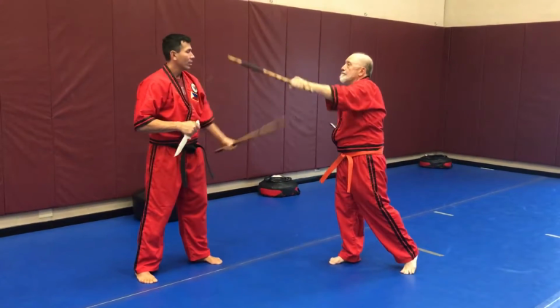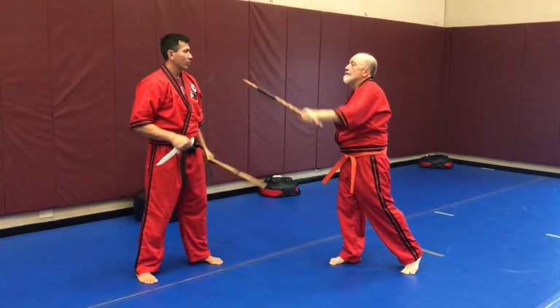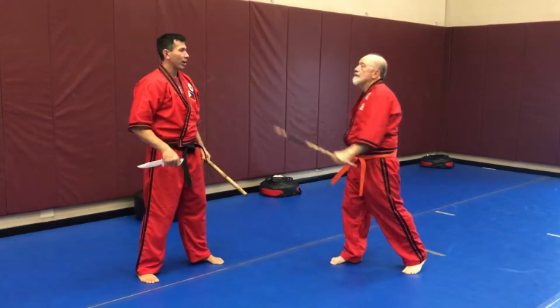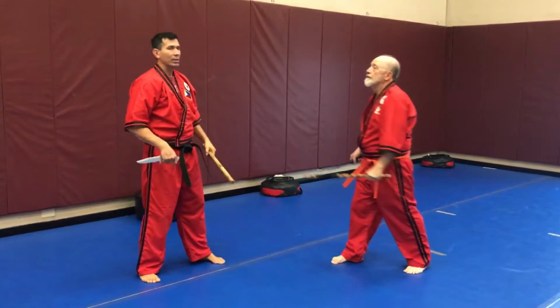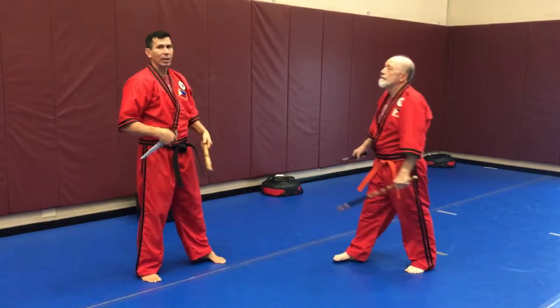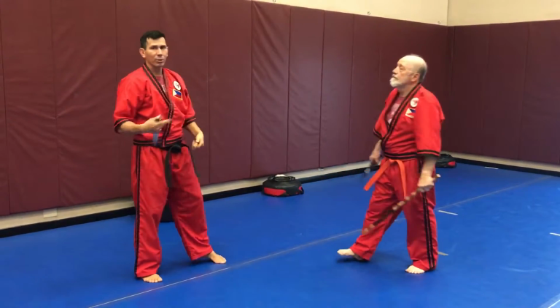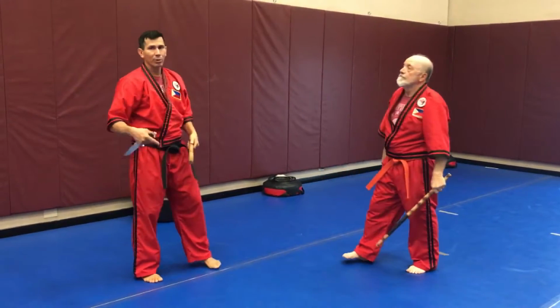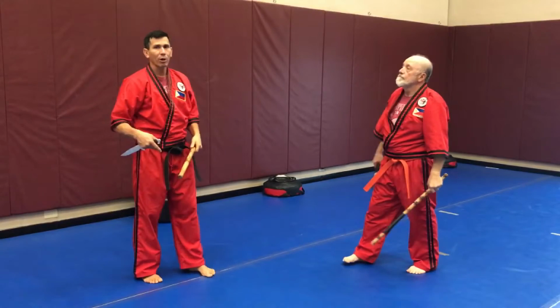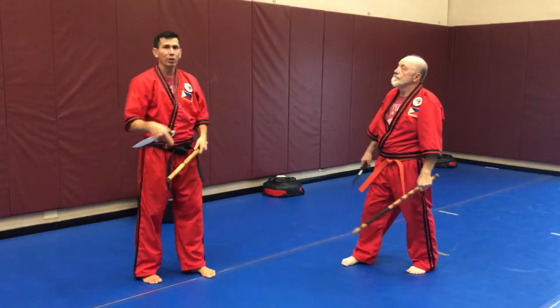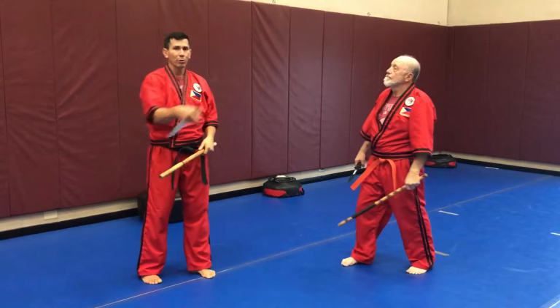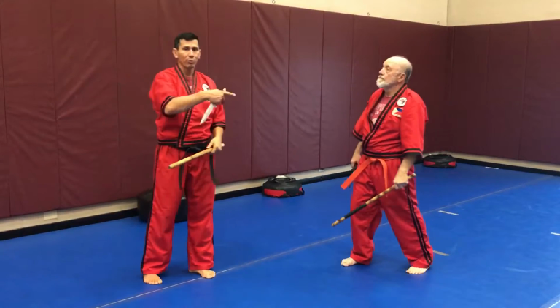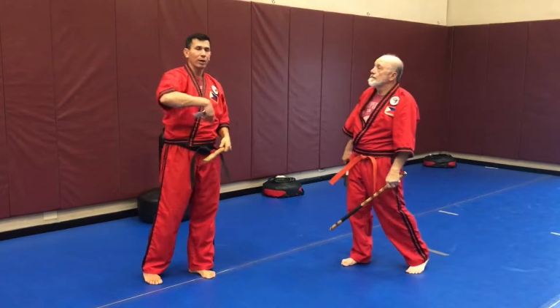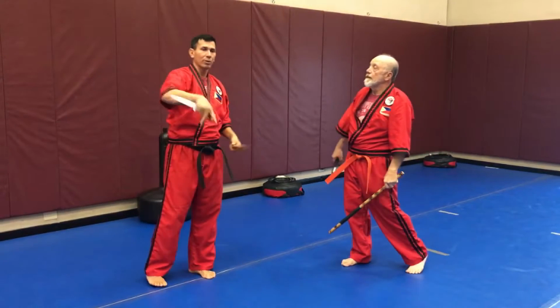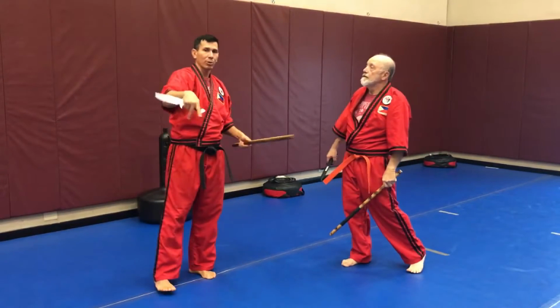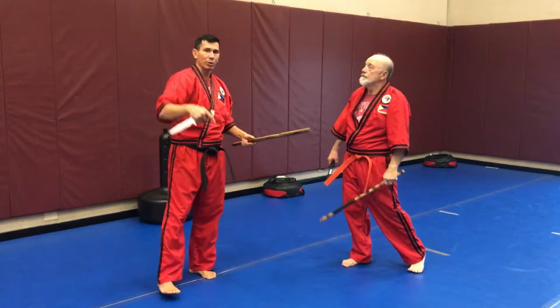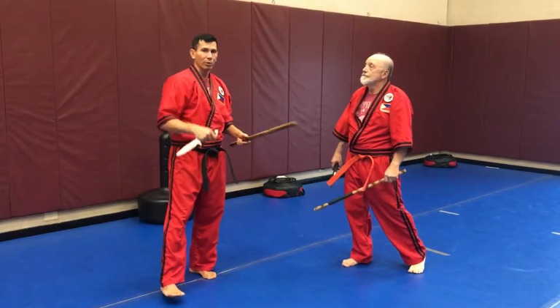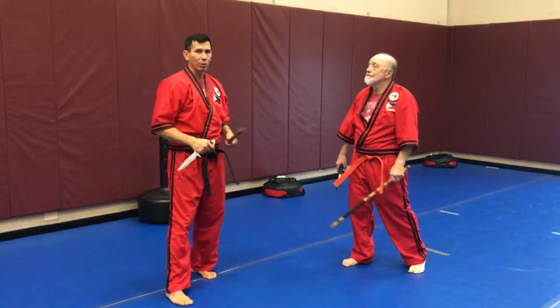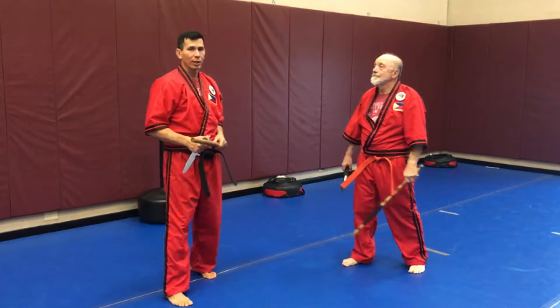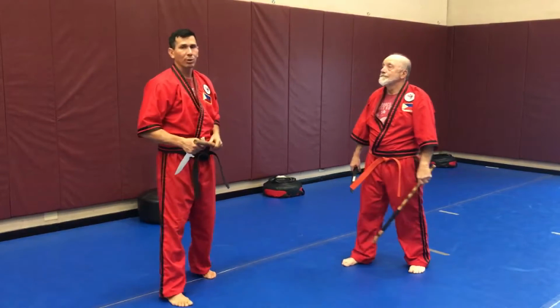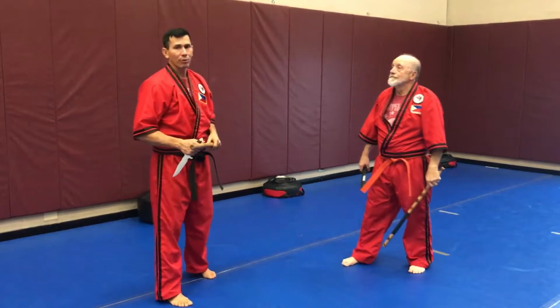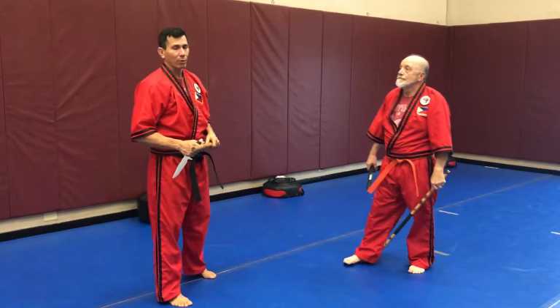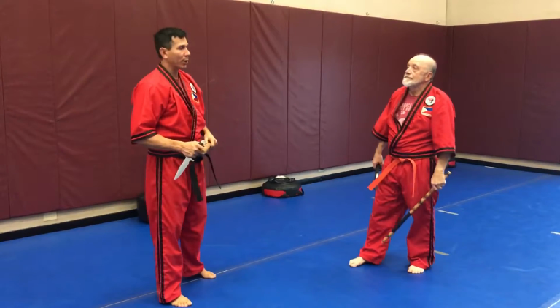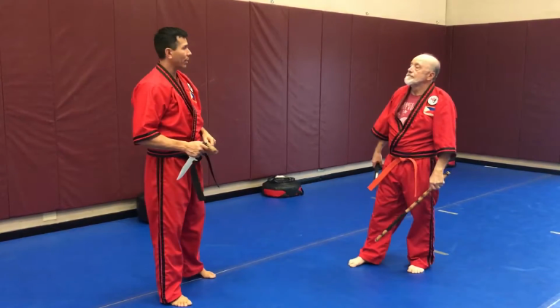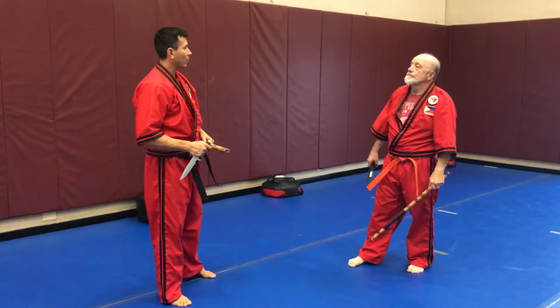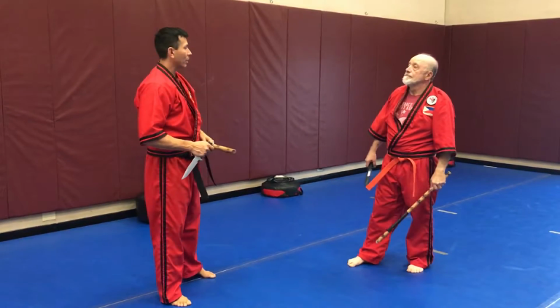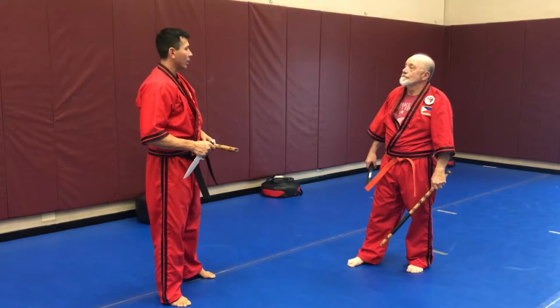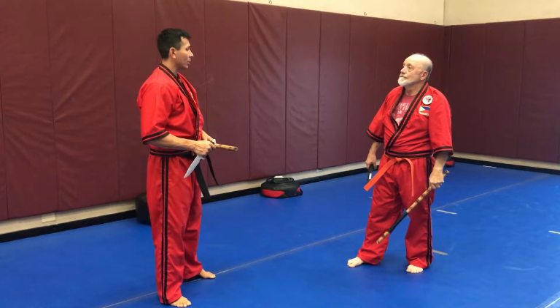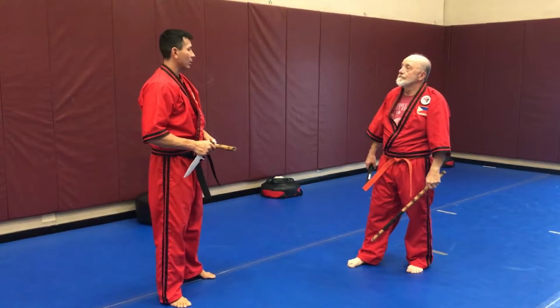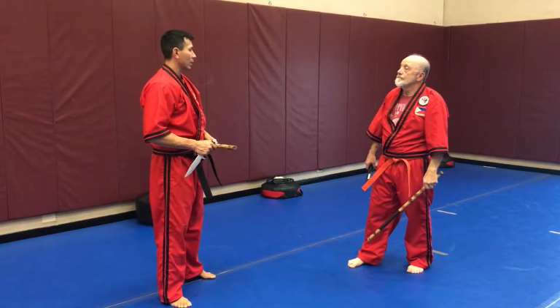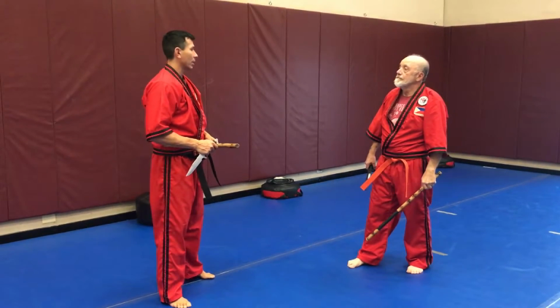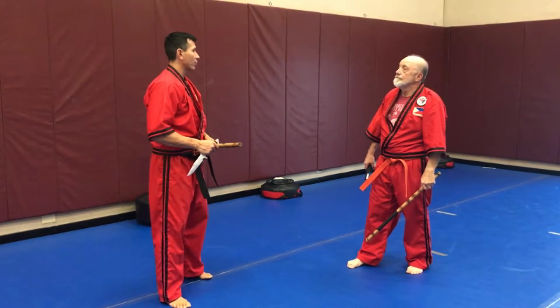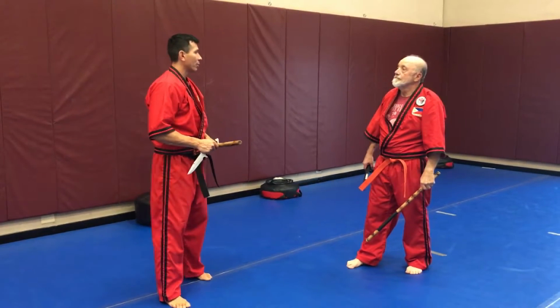So practice that drill with your partner, move around, utilize the whole floor area — and that's a stick-on-knife drill.